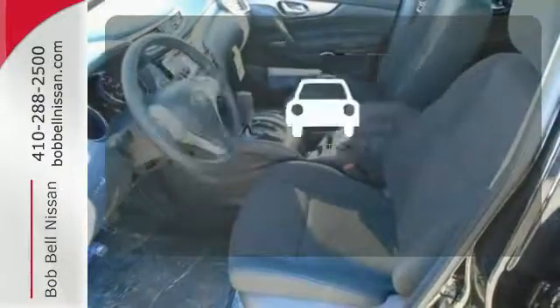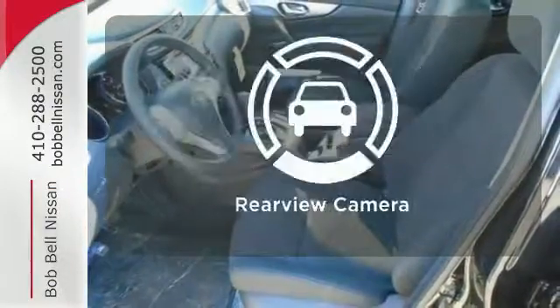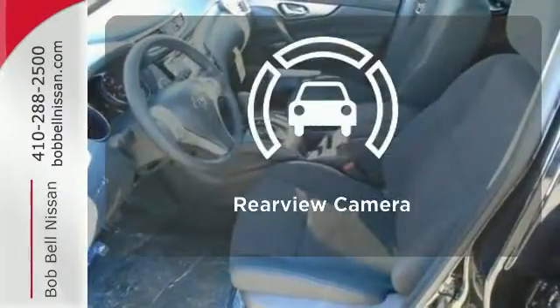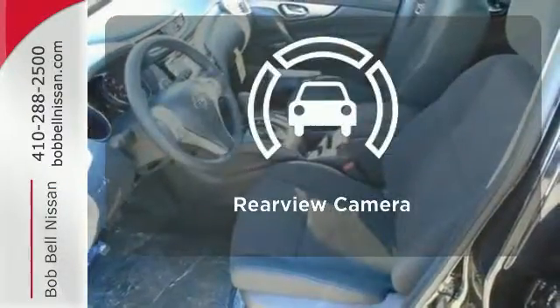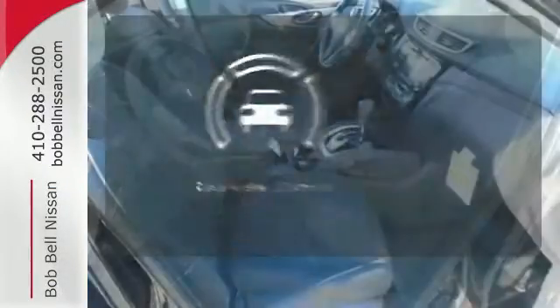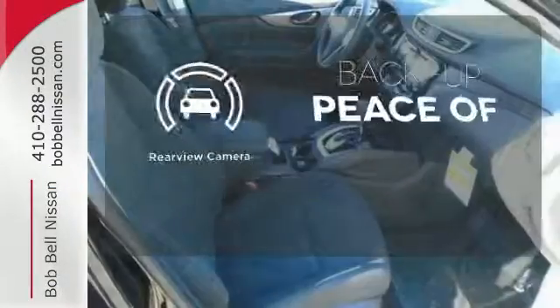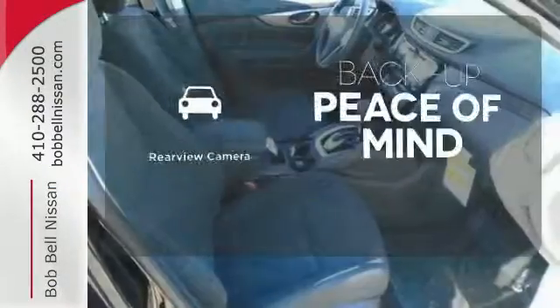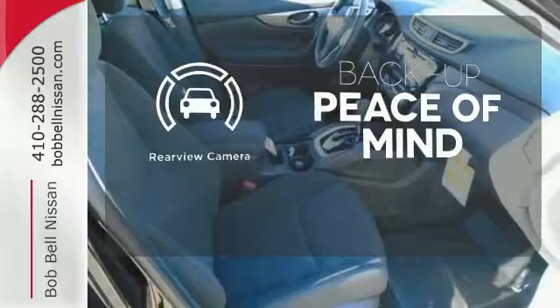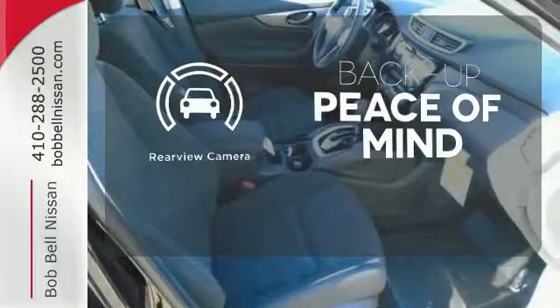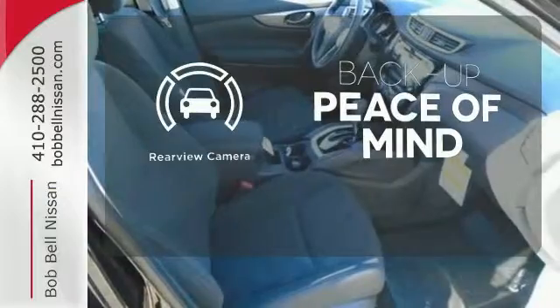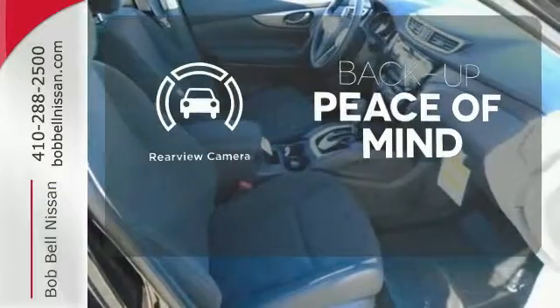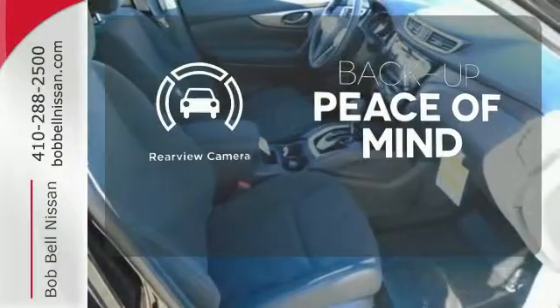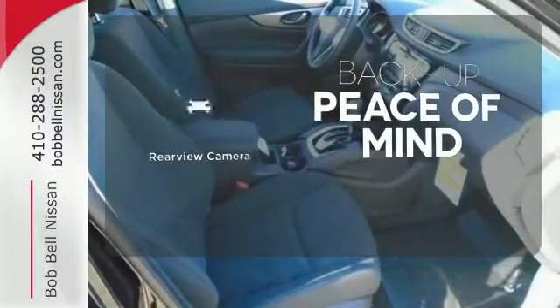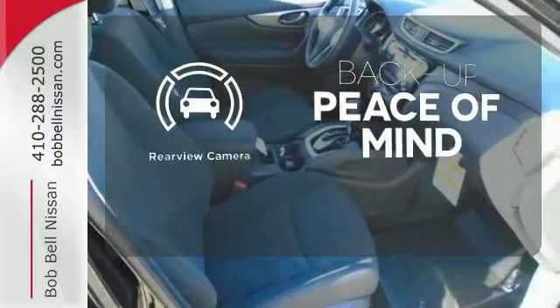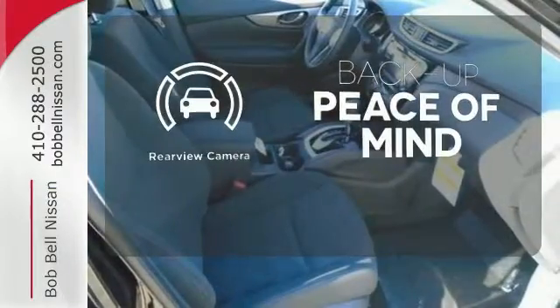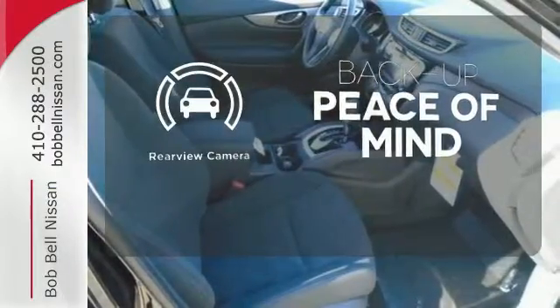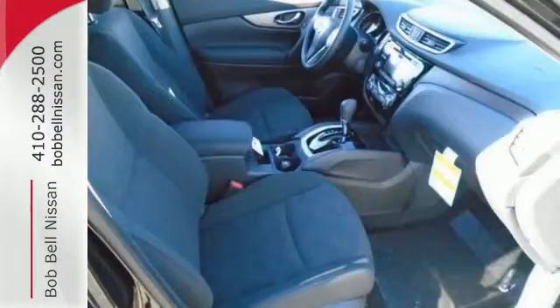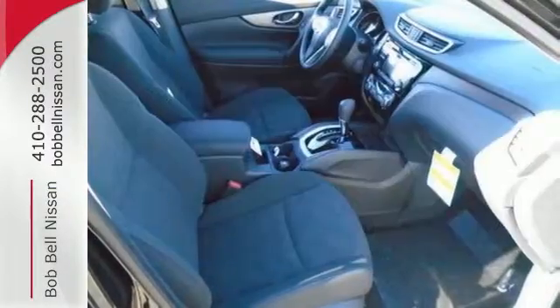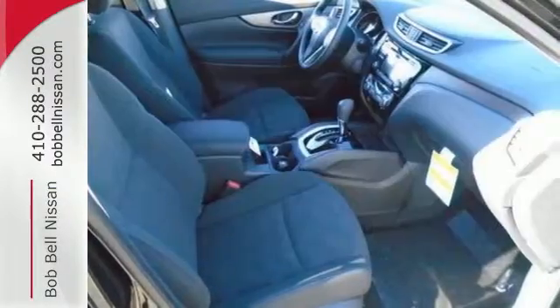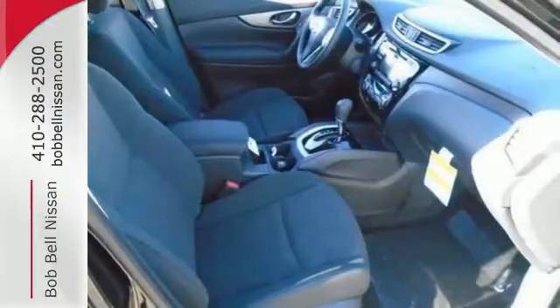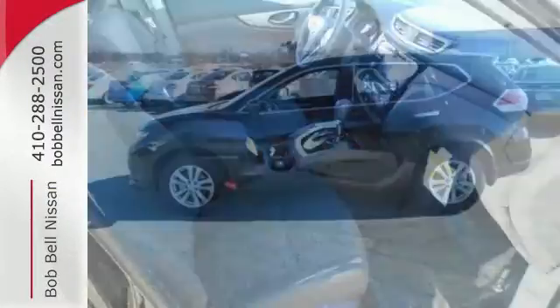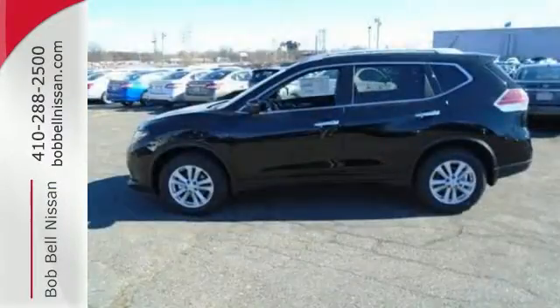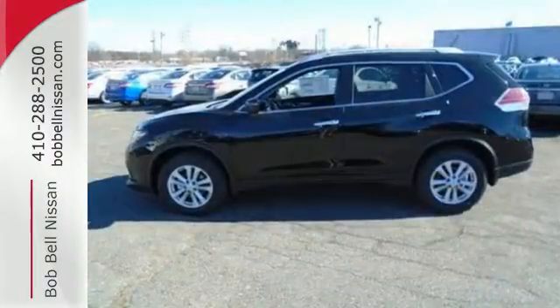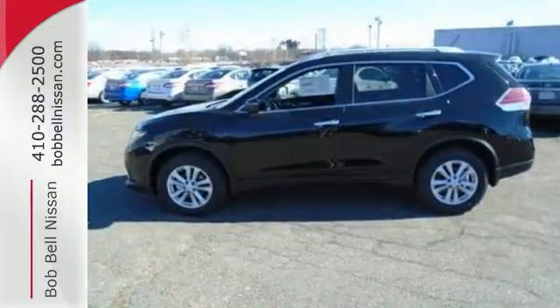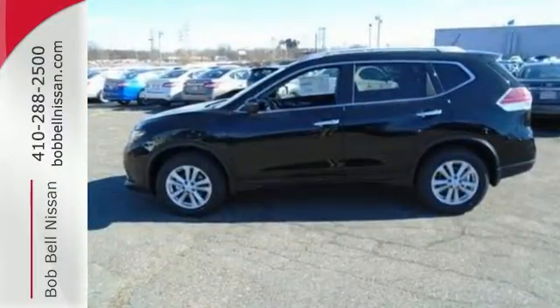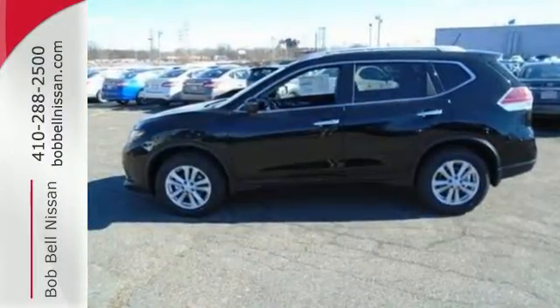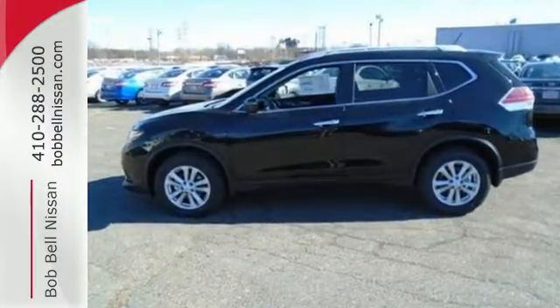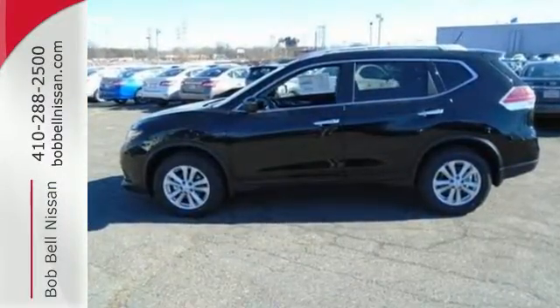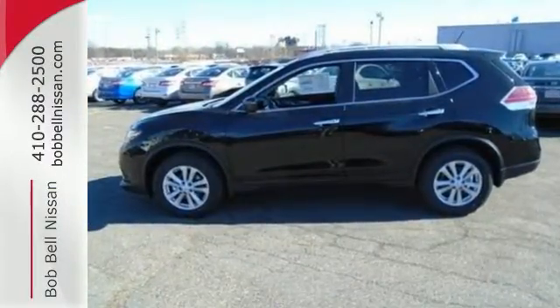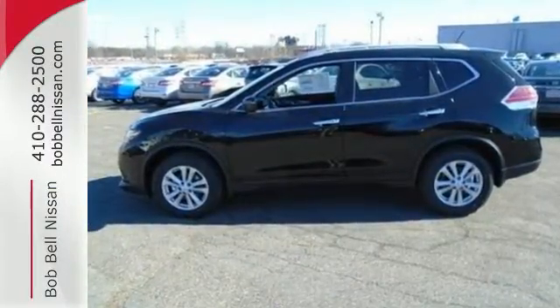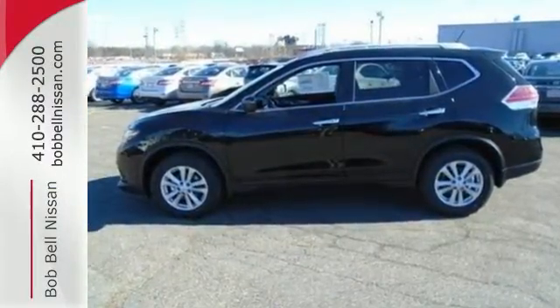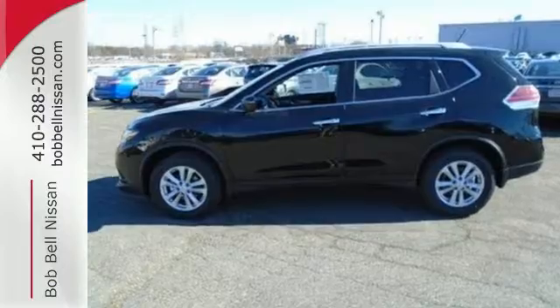Hindsight is 20-20 with a backup camera. Sit tall and proud when you test drive this Rogue today.